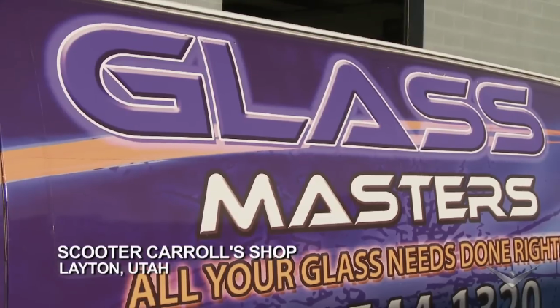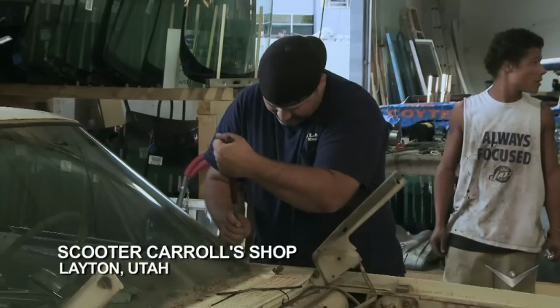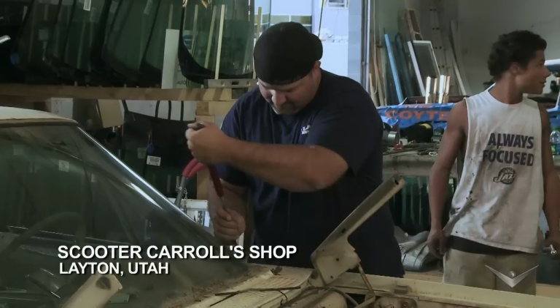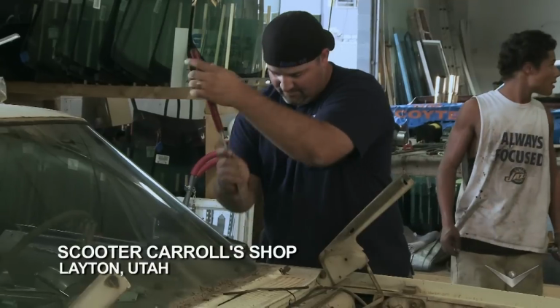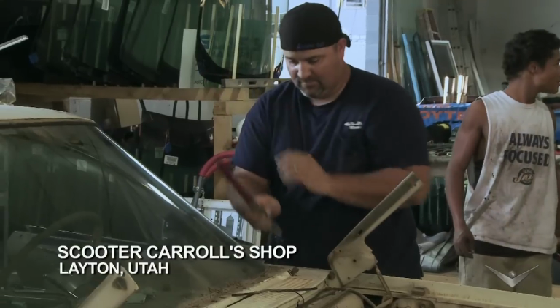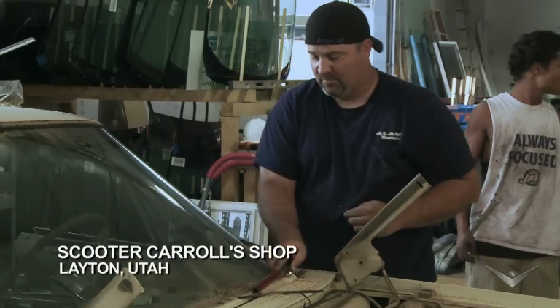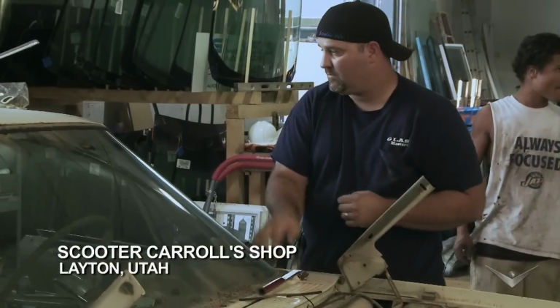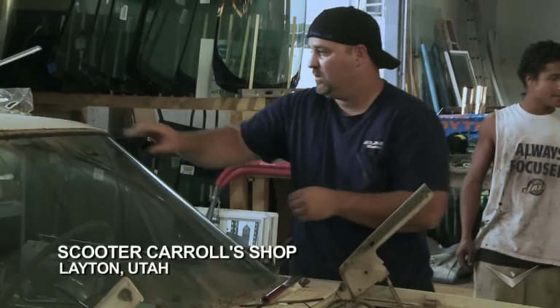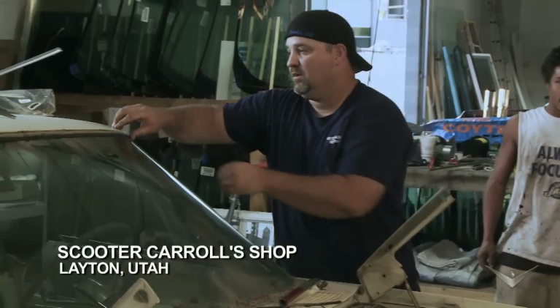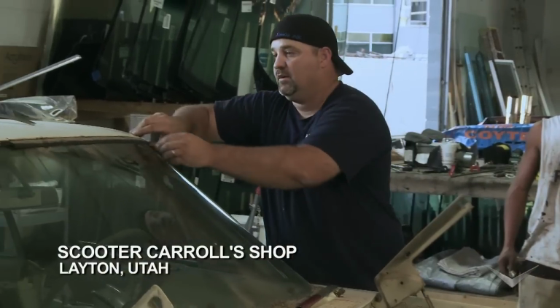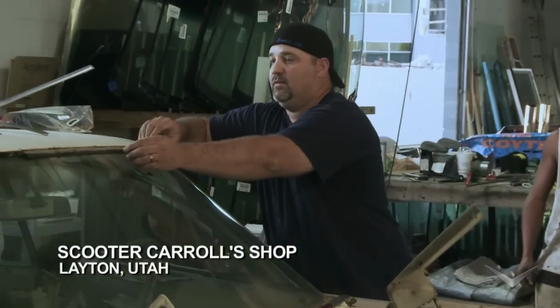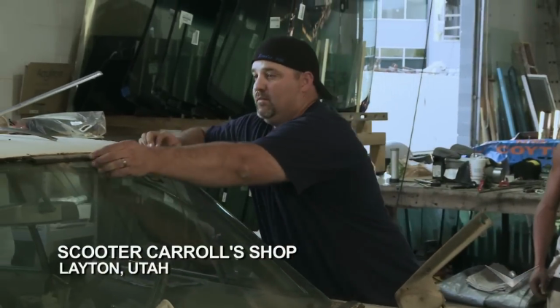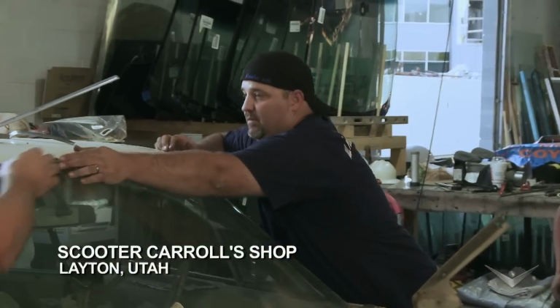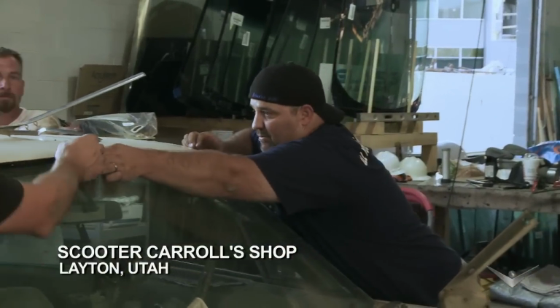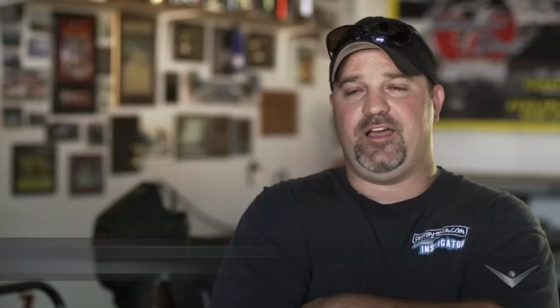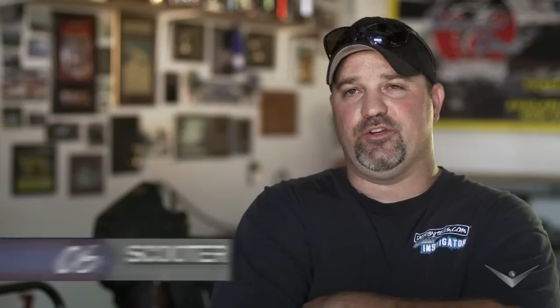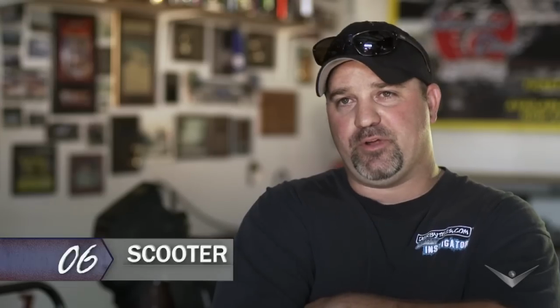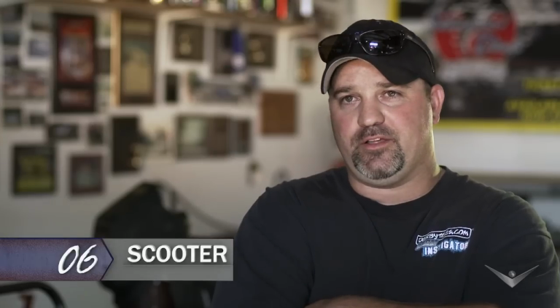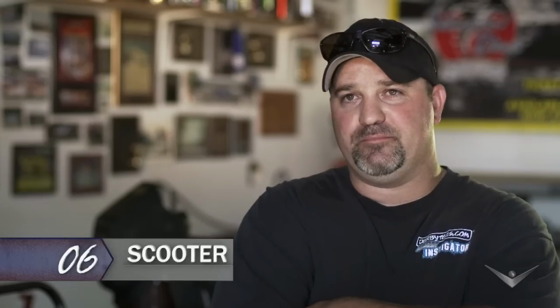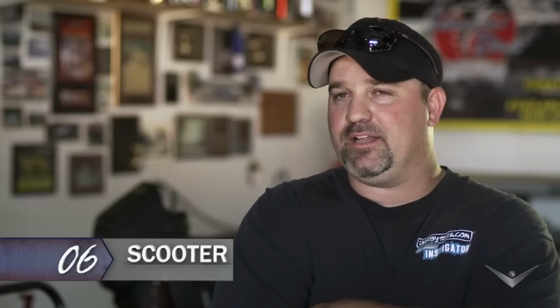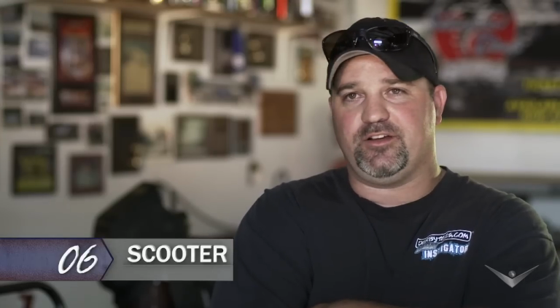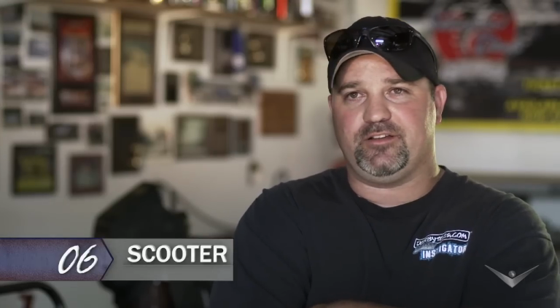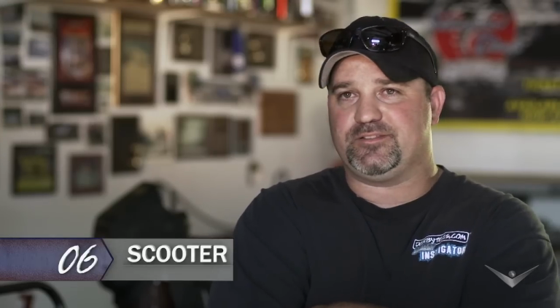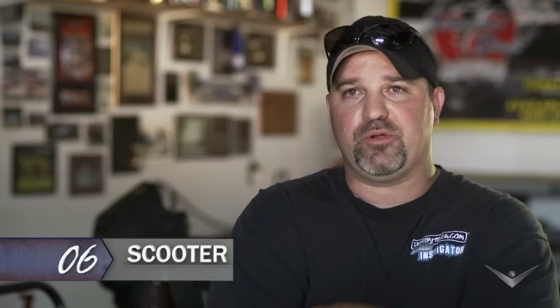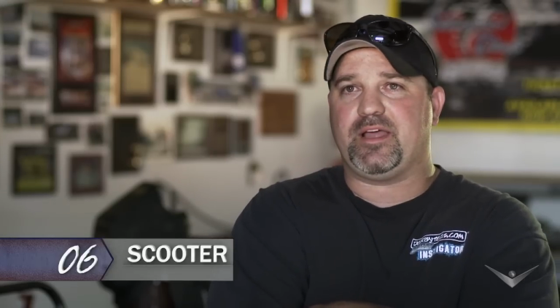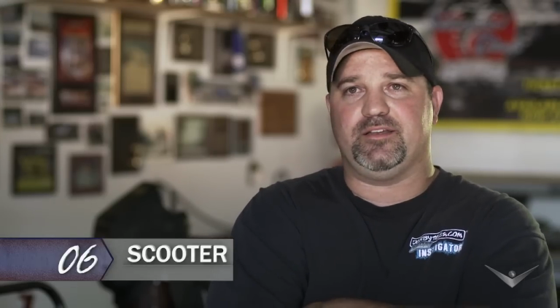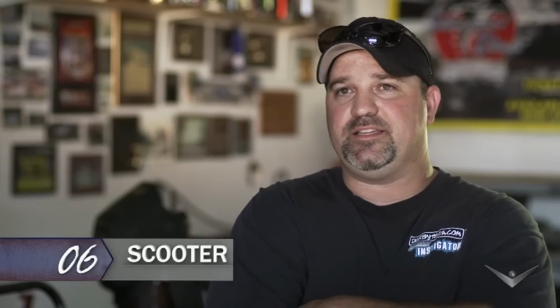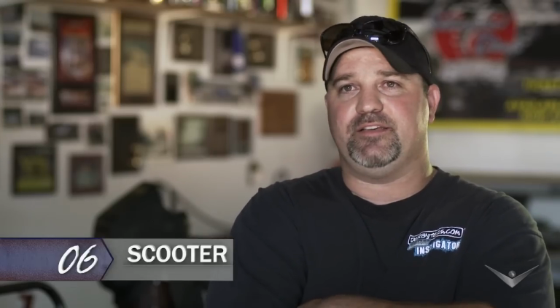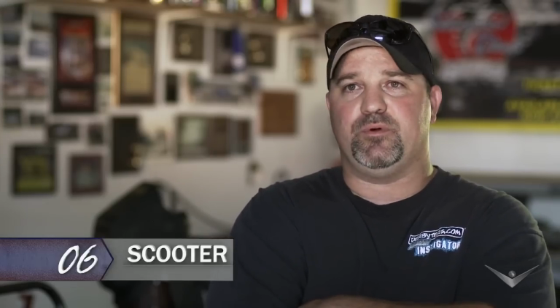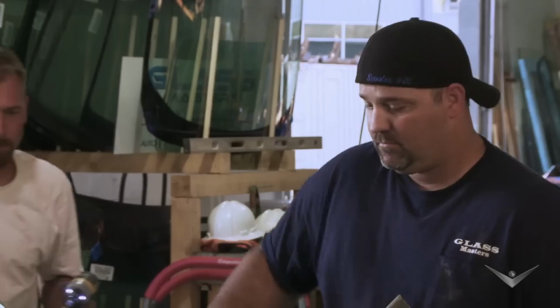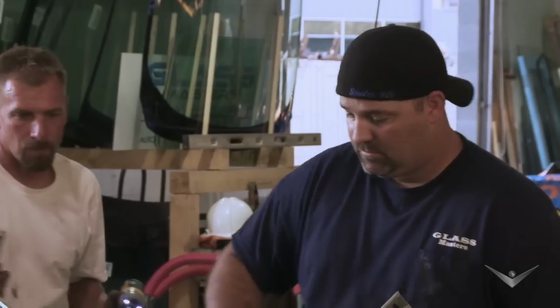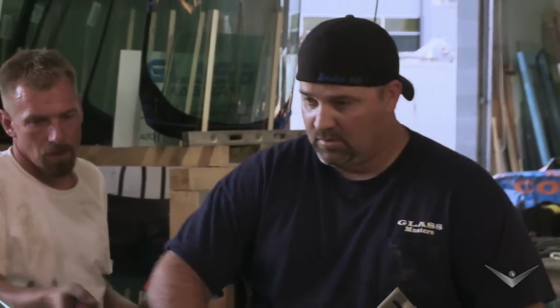My name is Scooter Carroll. I've been derbying for almost 22 years. I grew up around it — my dad started the sport back in 1971 here in Utah.